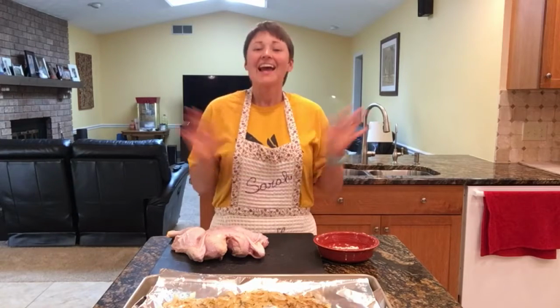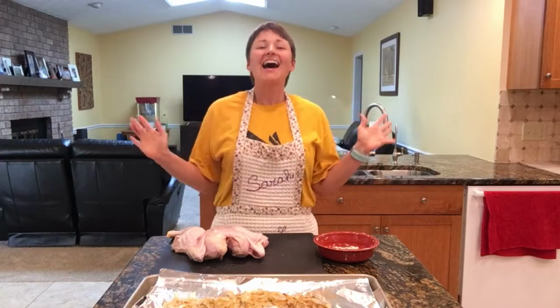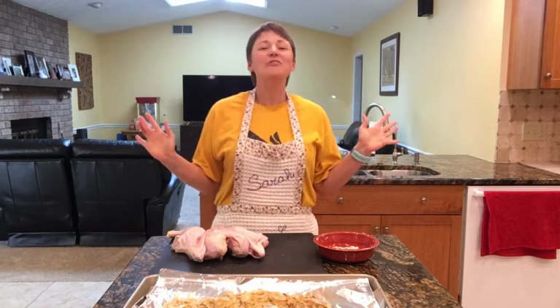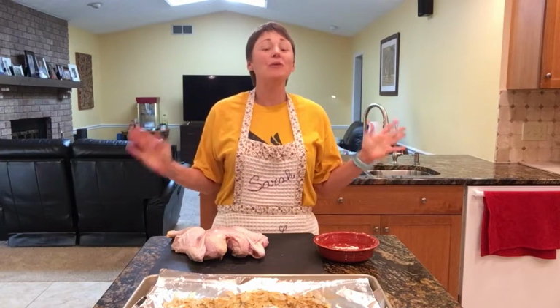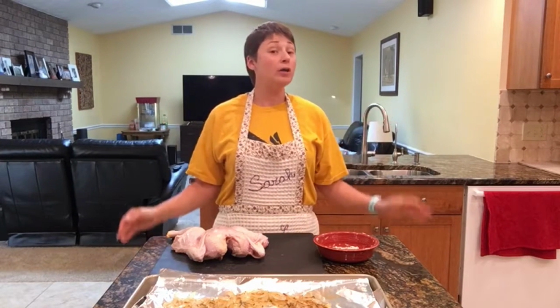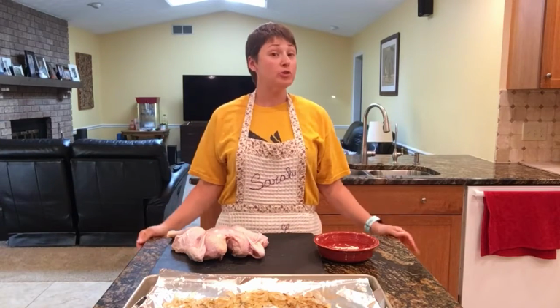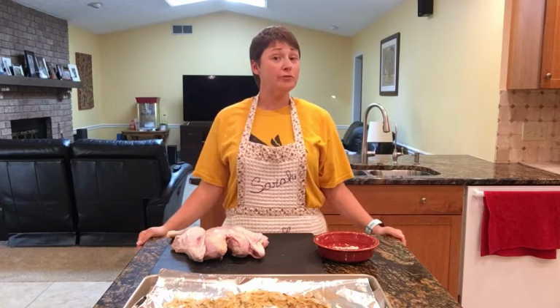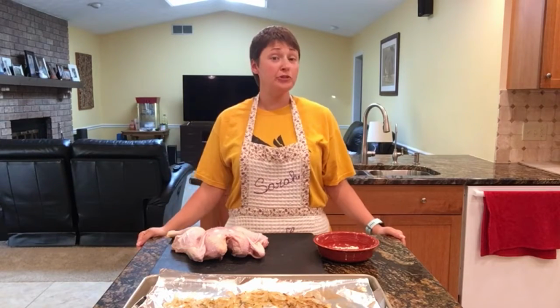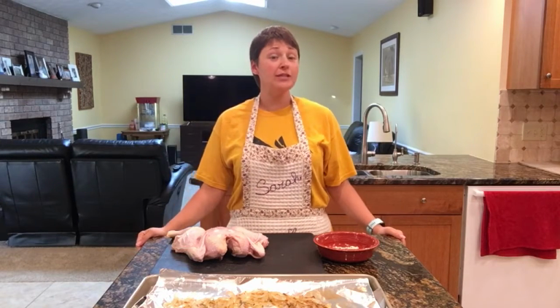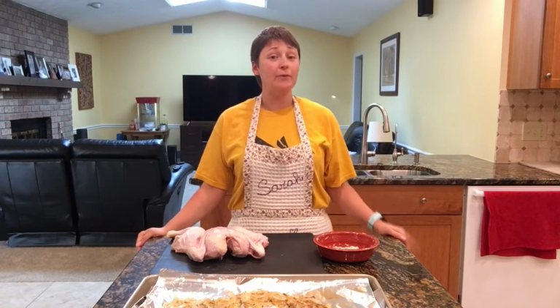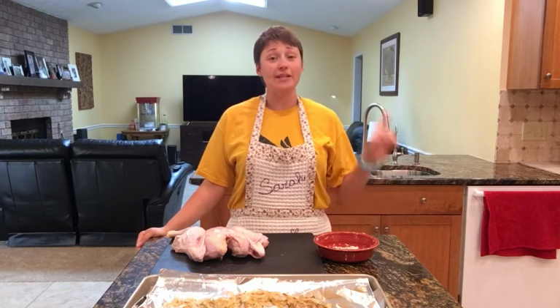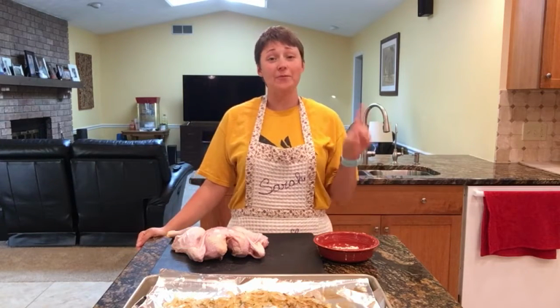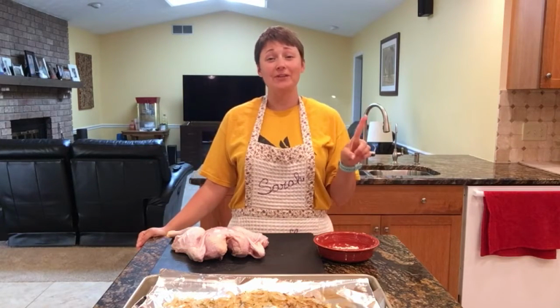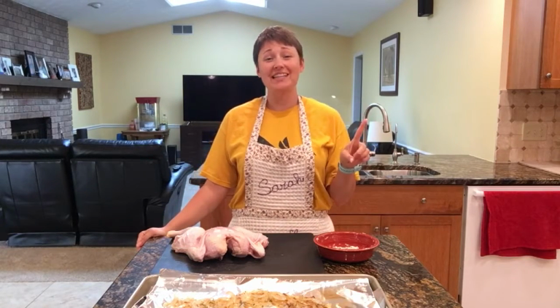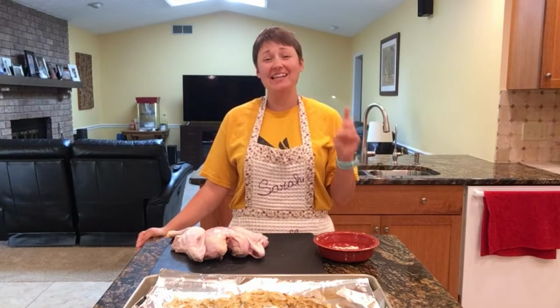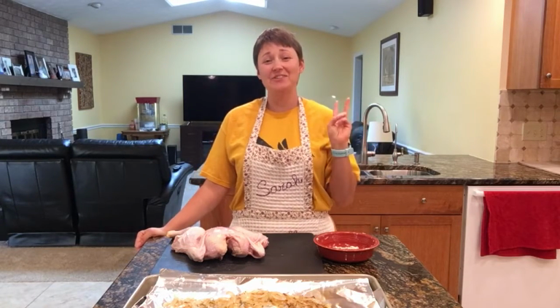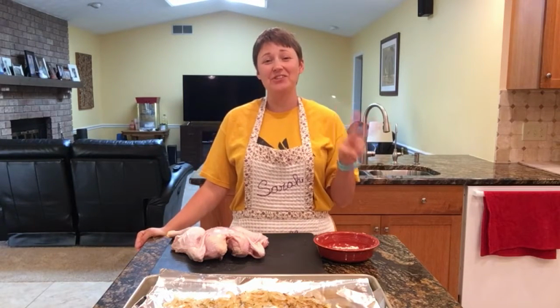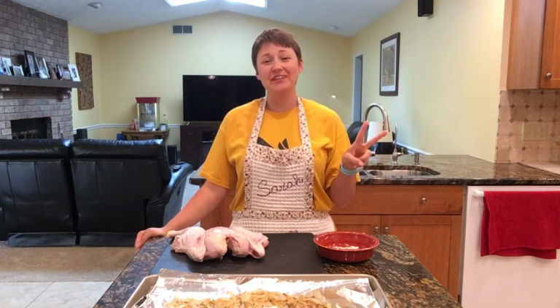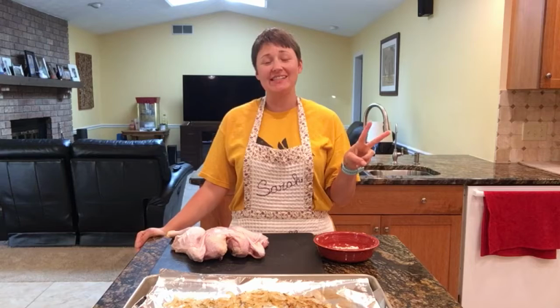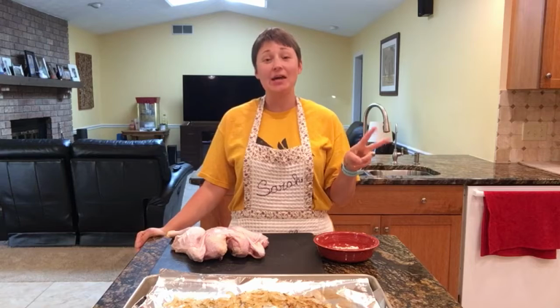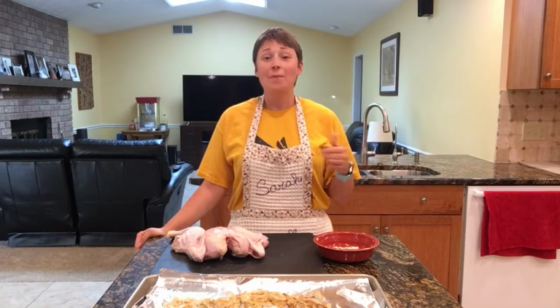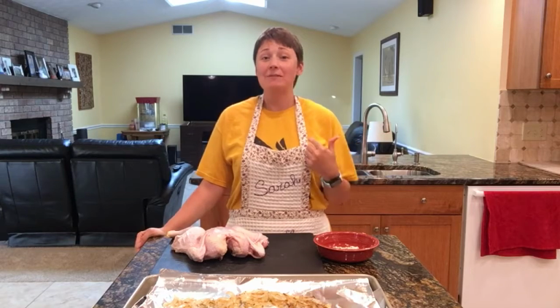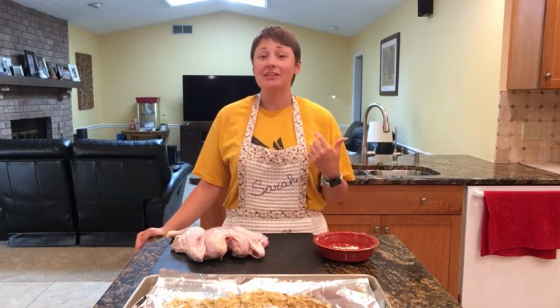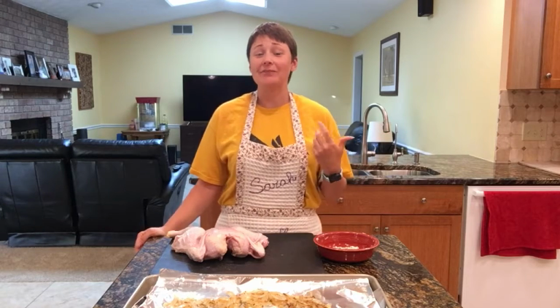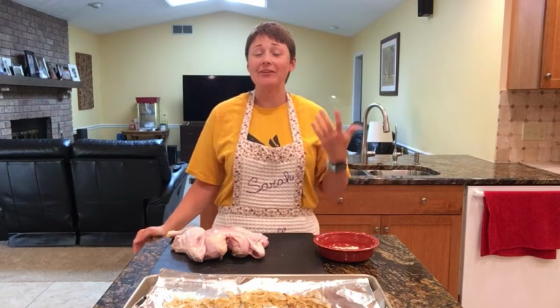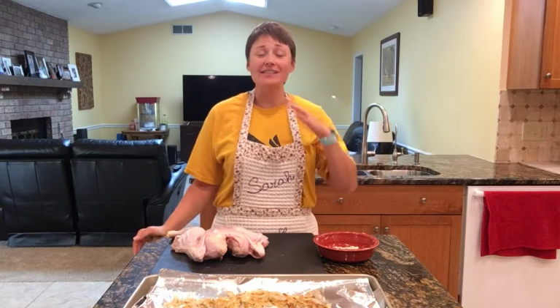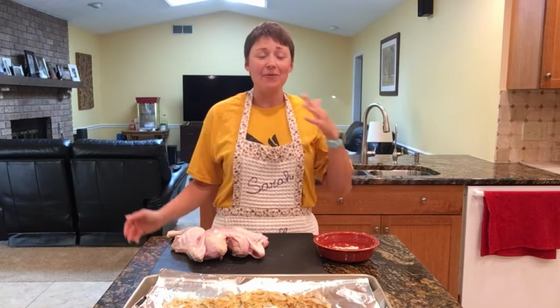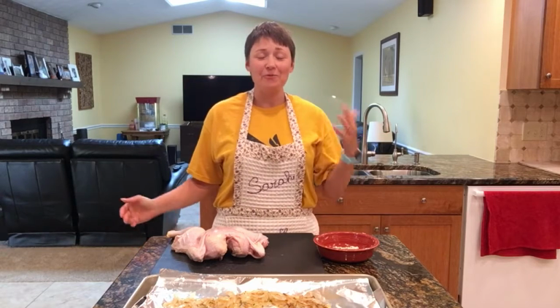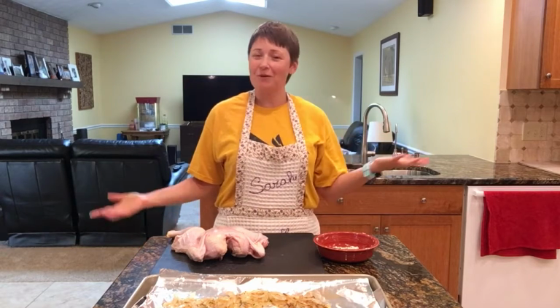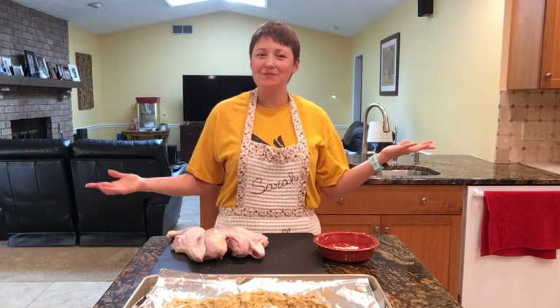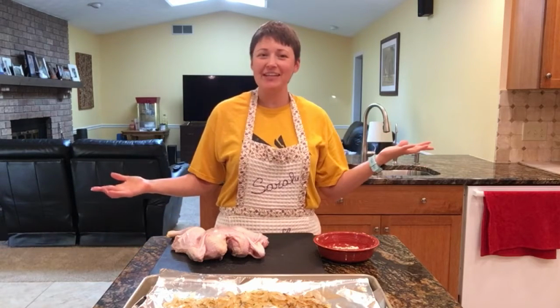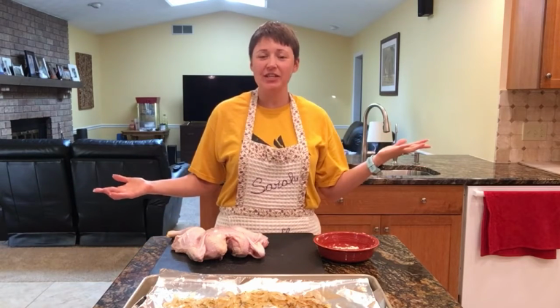Hi everyone and welcome to Two for Tuesday, where I take one ingredient and use it for two reasons. My name is Sarah Manarasi and welcome to my kitchen.